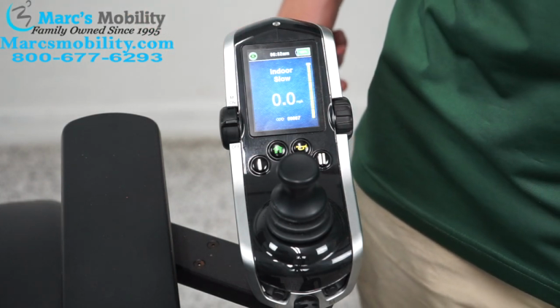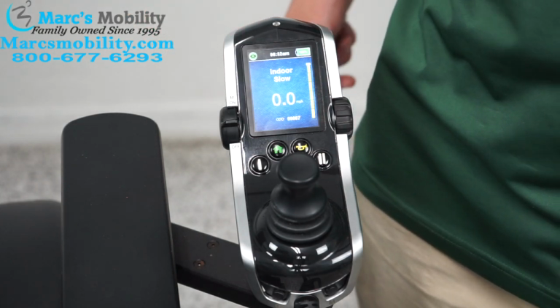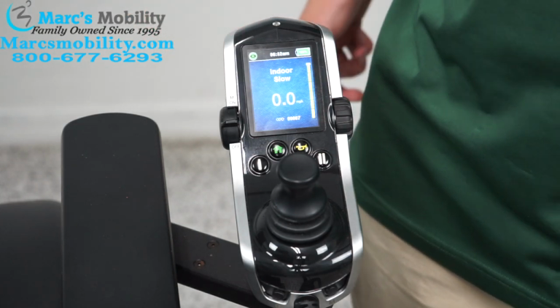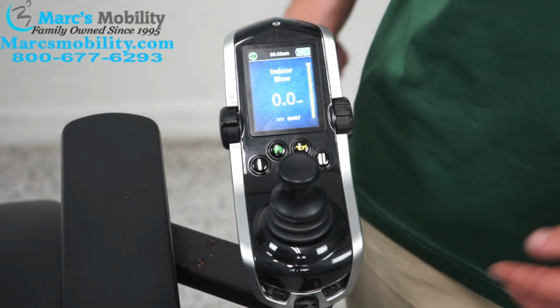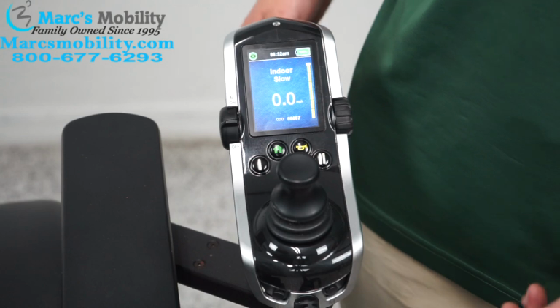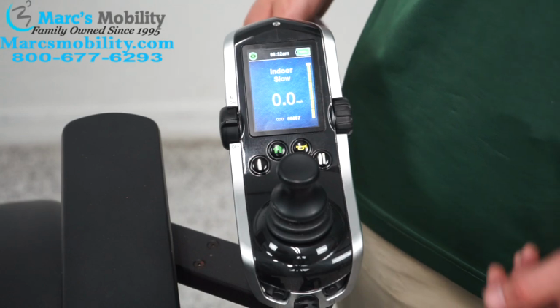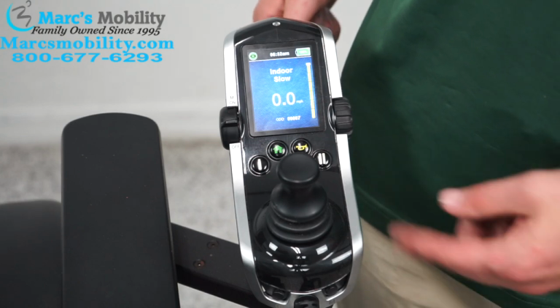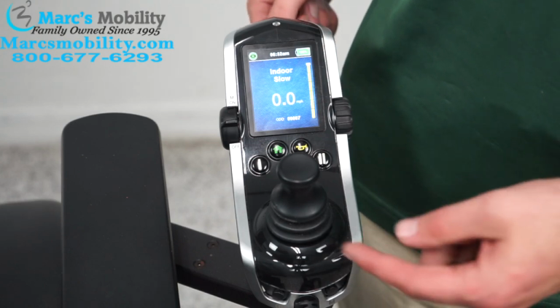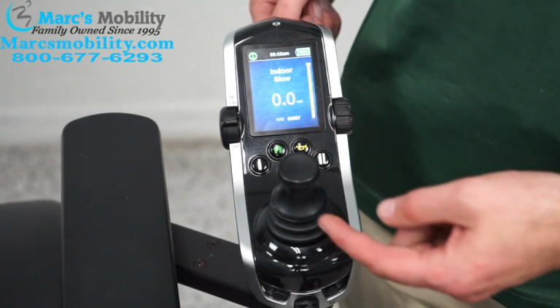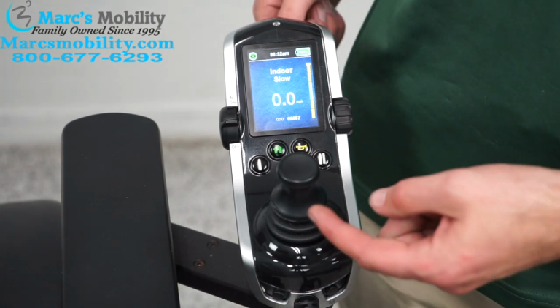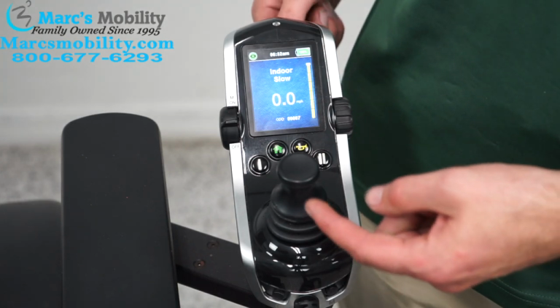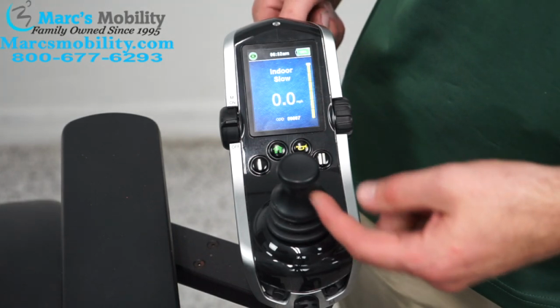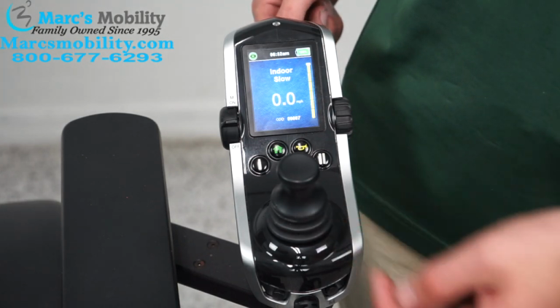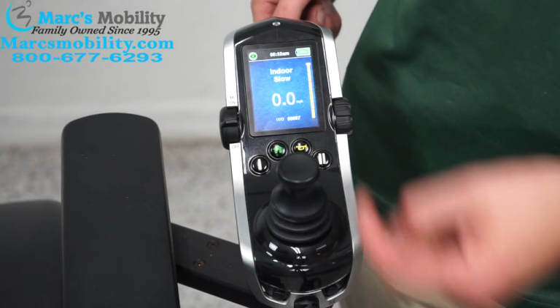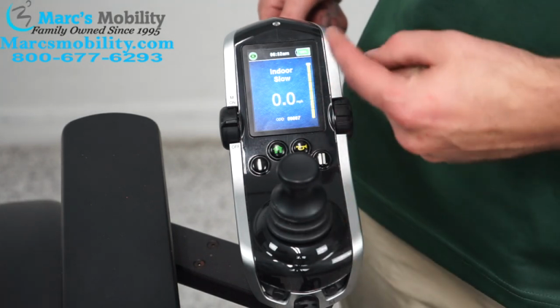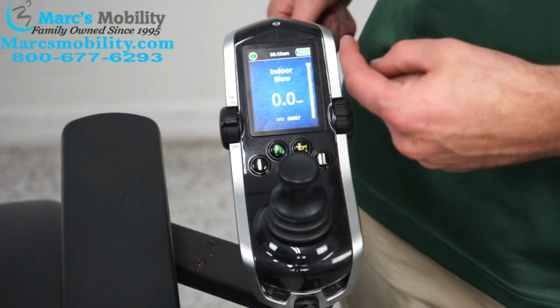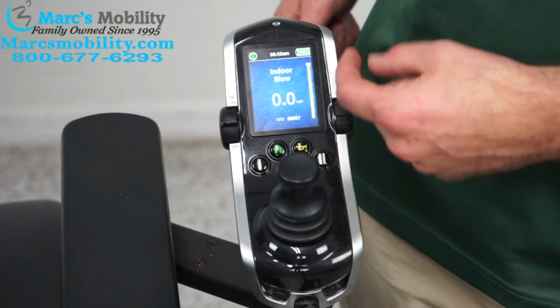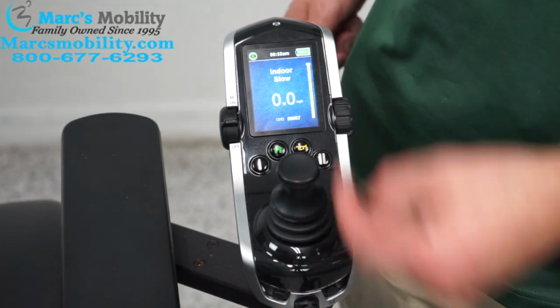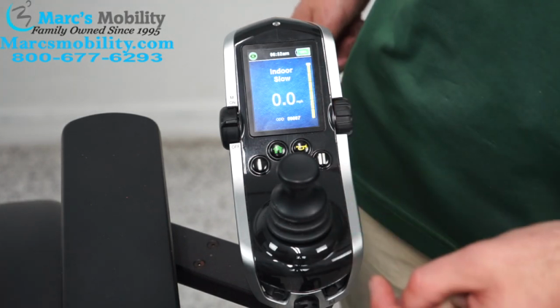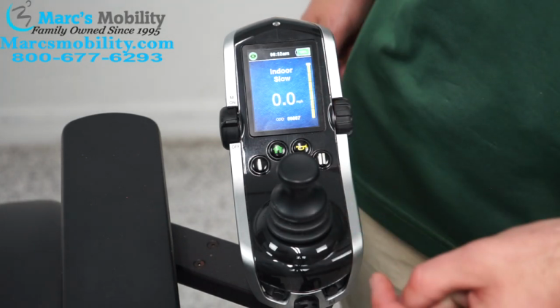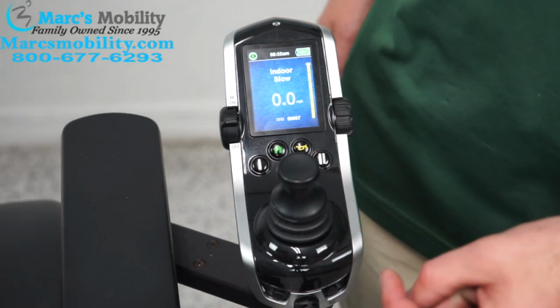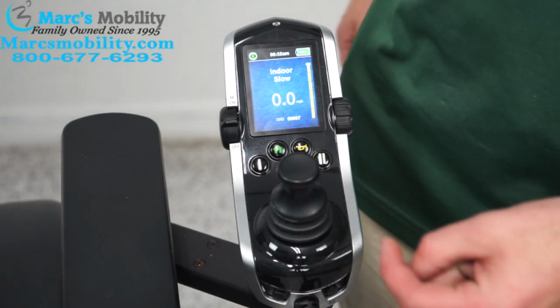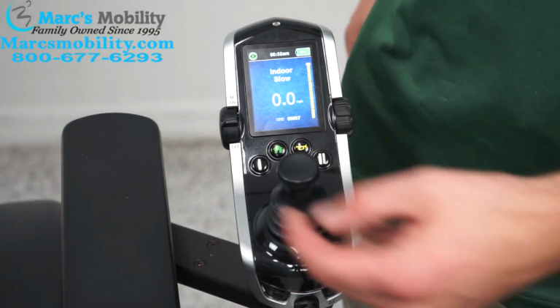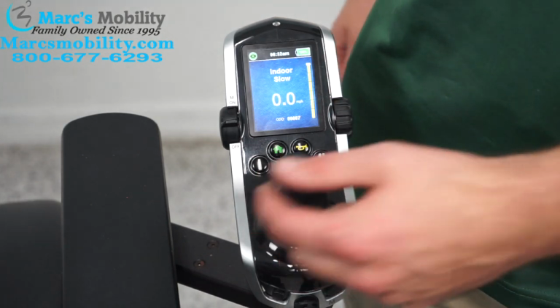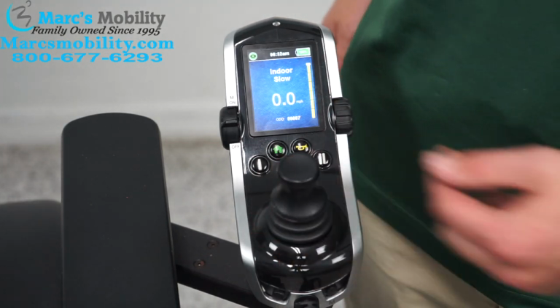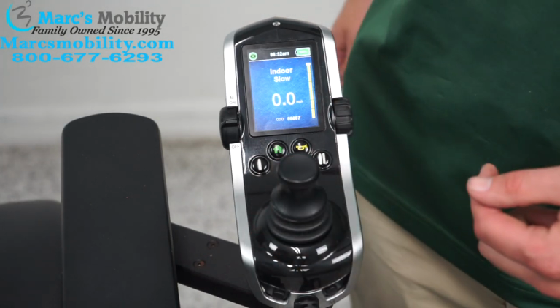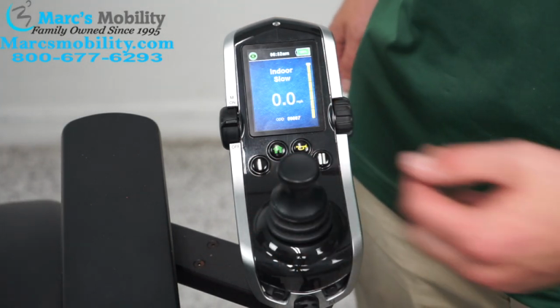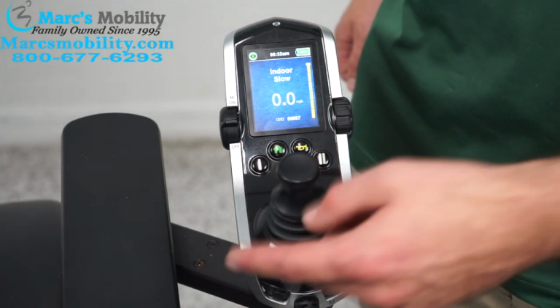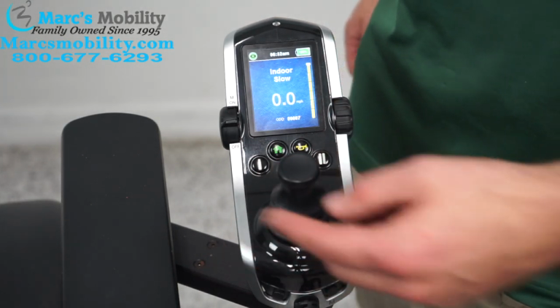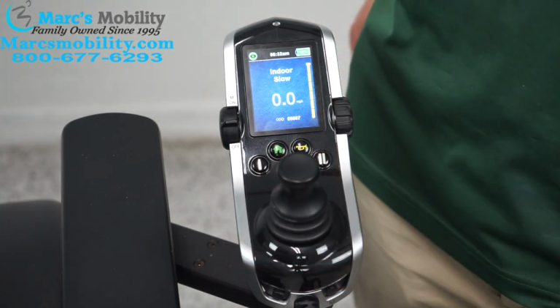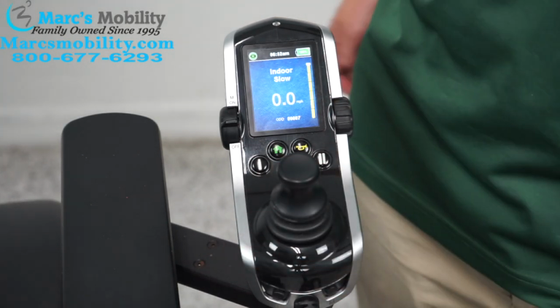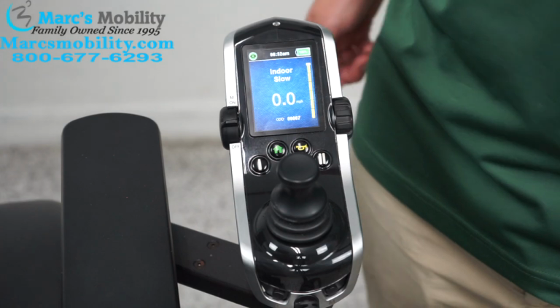In order to drive the chair, you push the joystick forward to go forward, back to go back, right to go right, and left to go left.